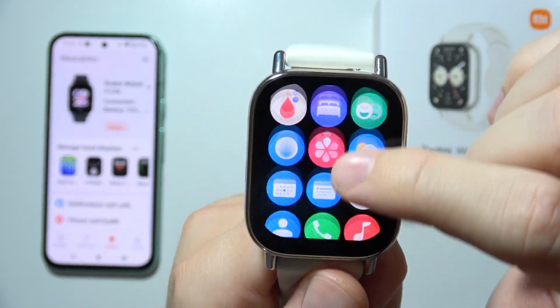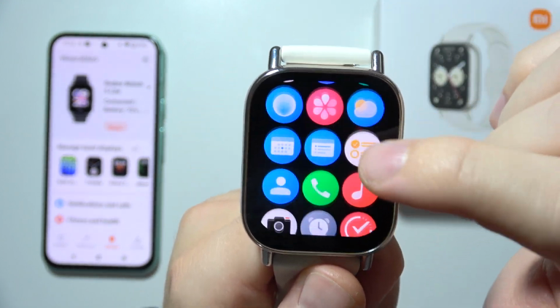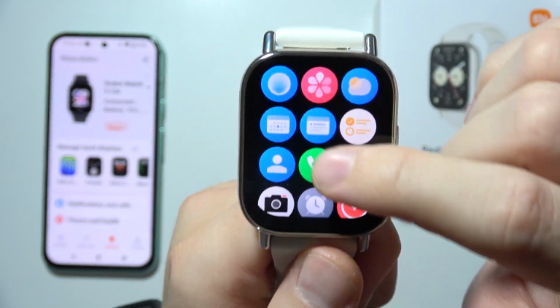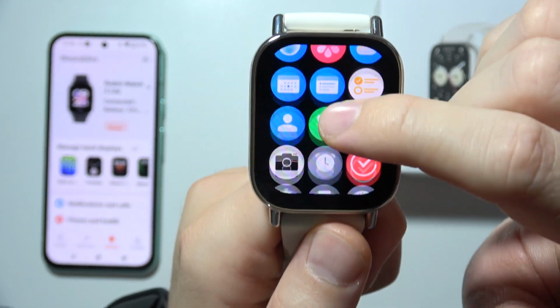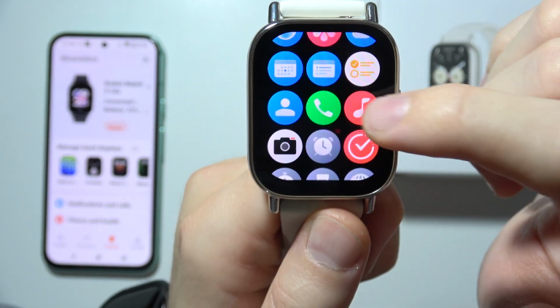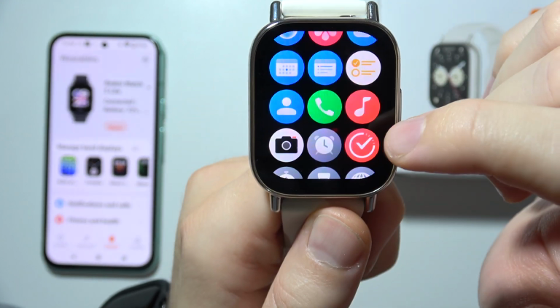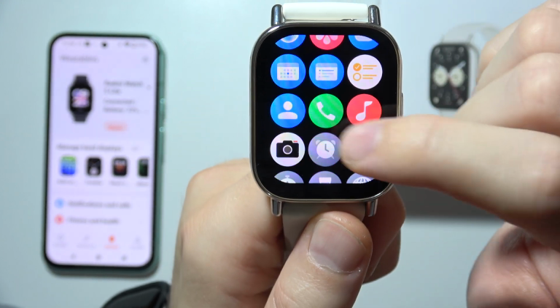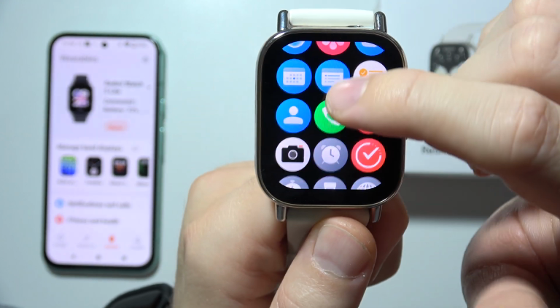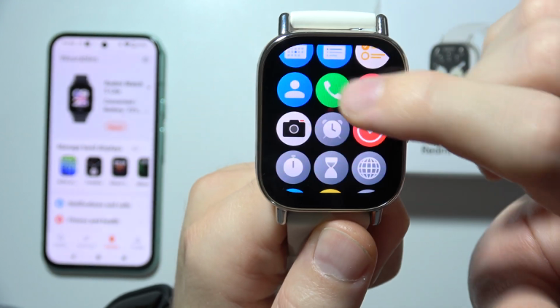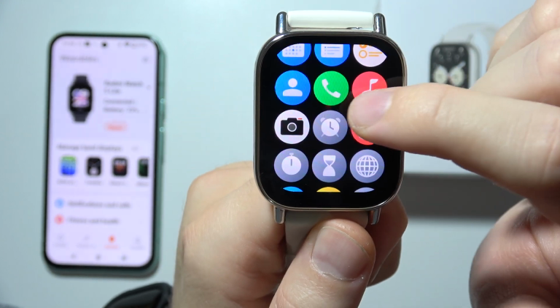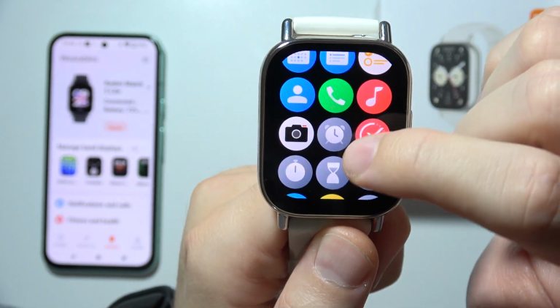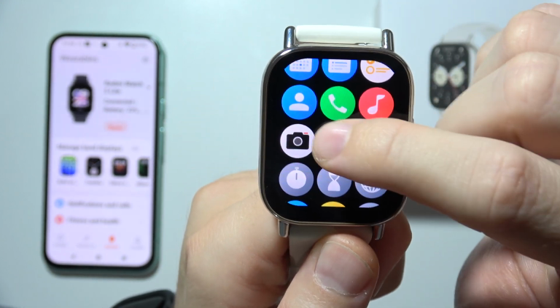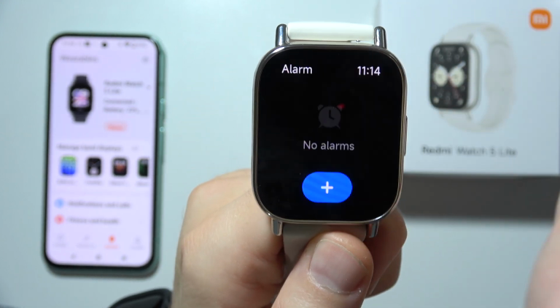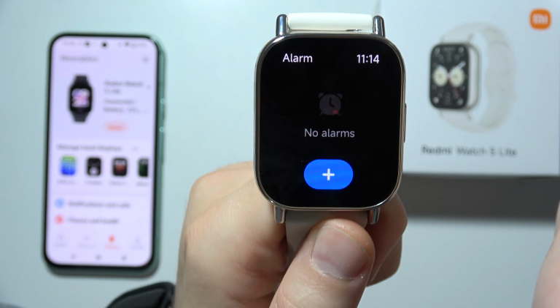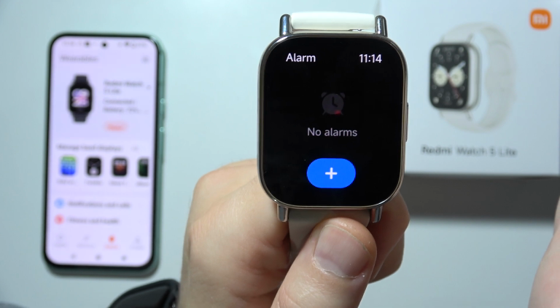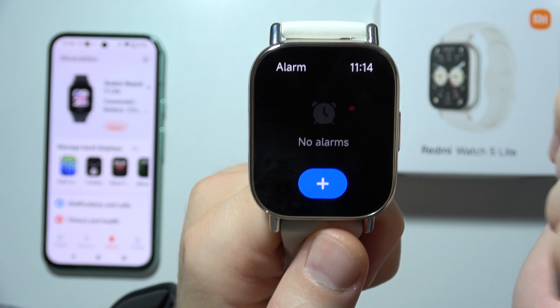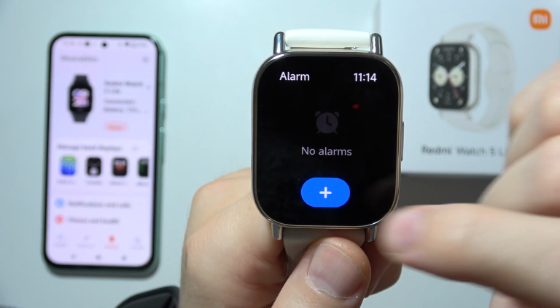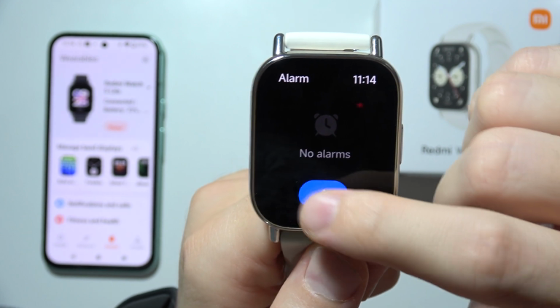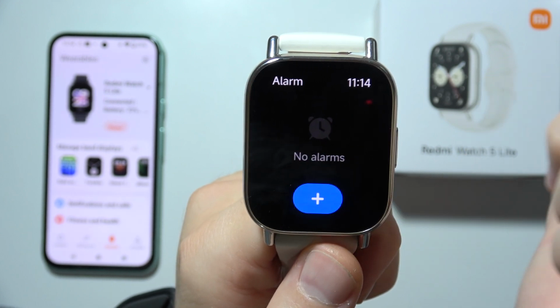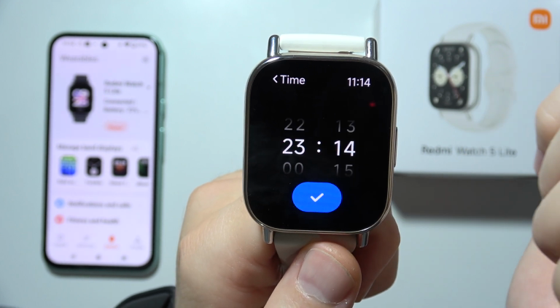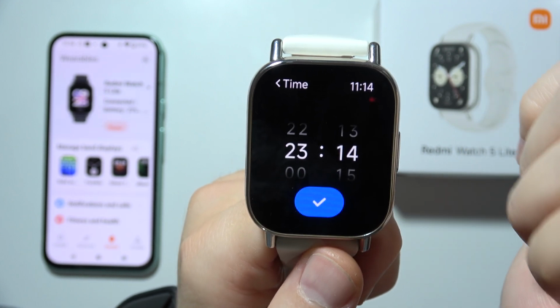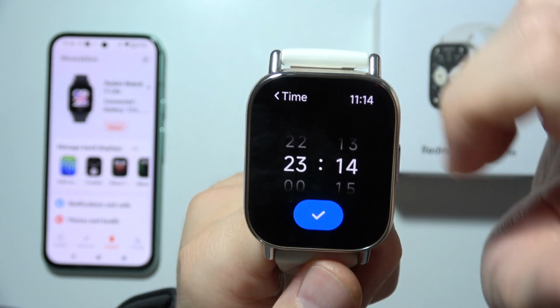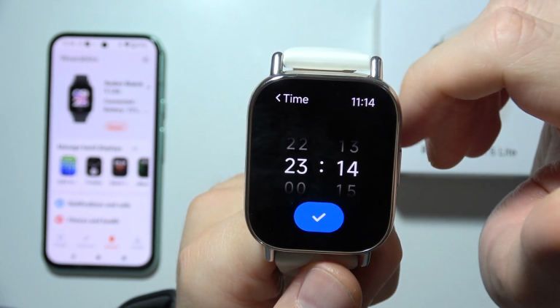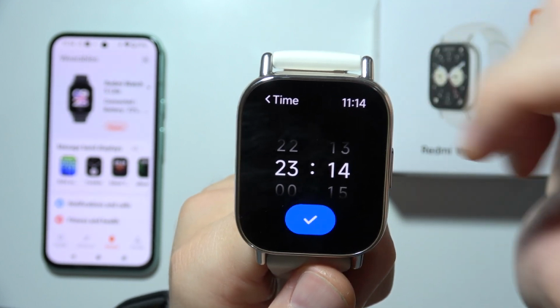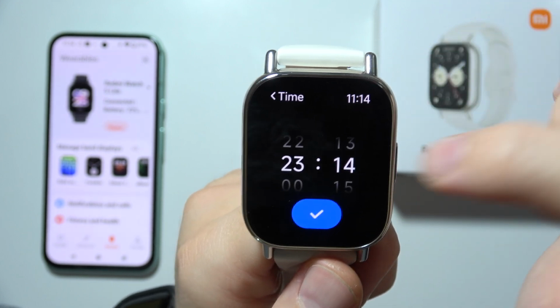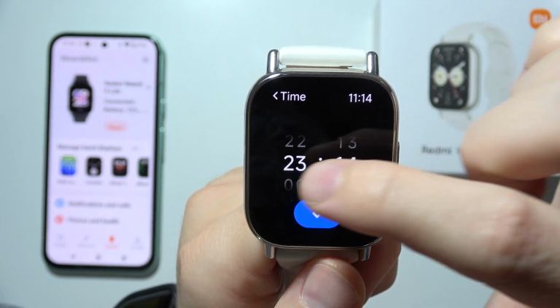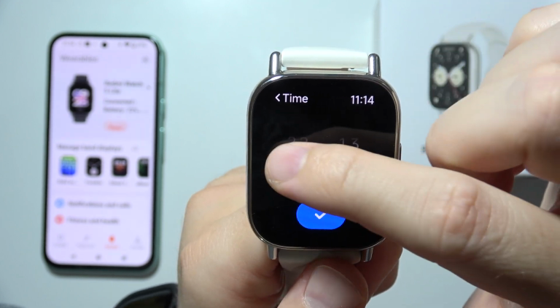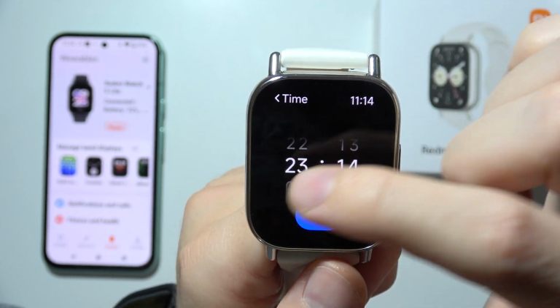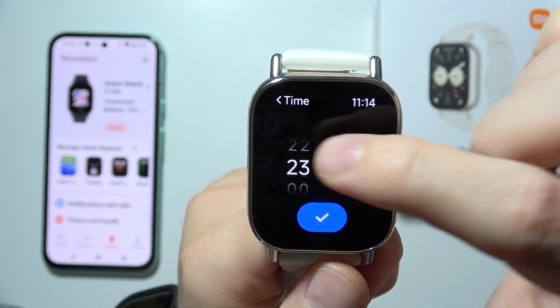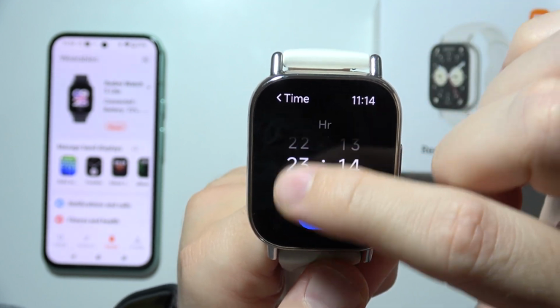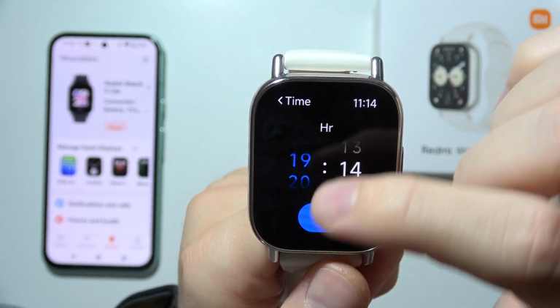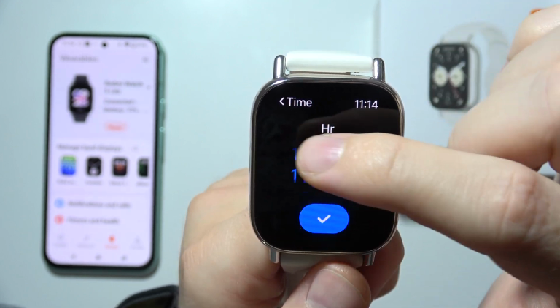Then start scrolling until you find this icon, tap on it, and click on the plus to set the time for your alarm.